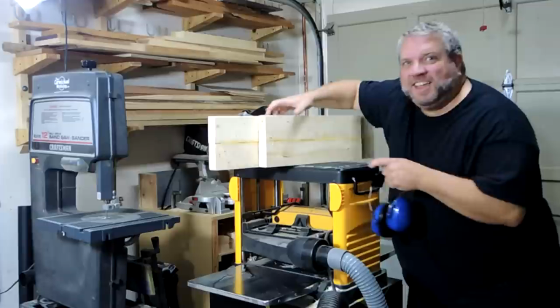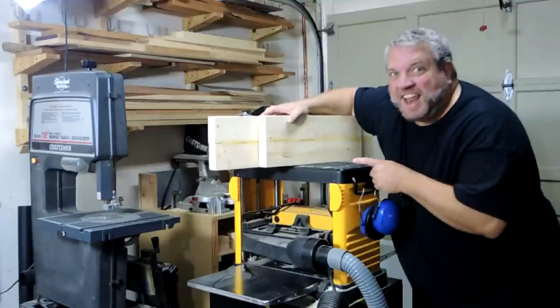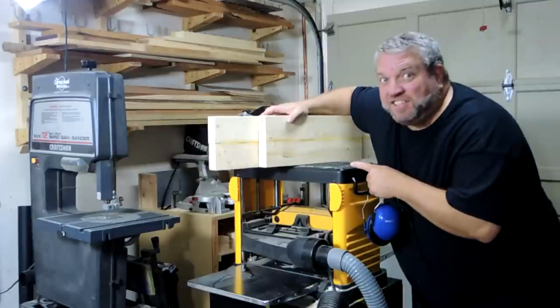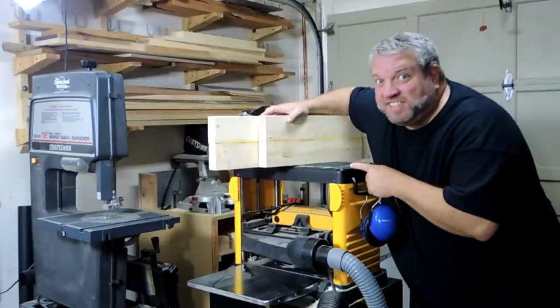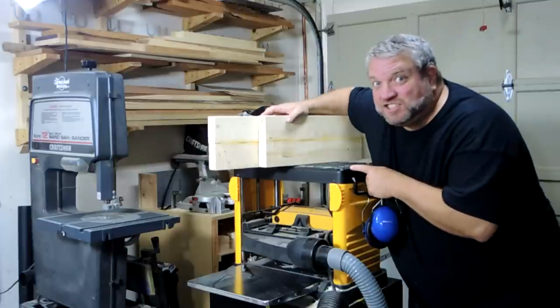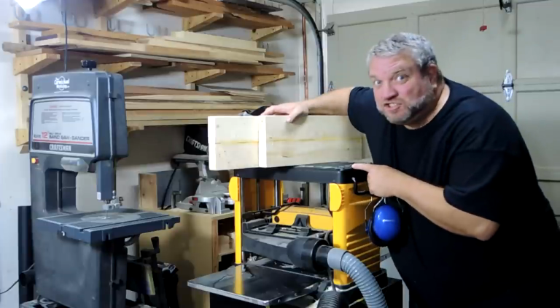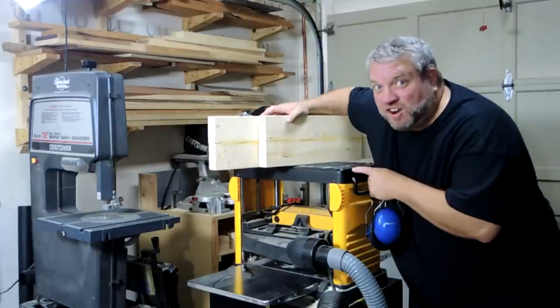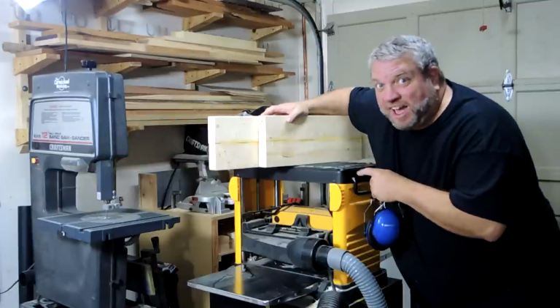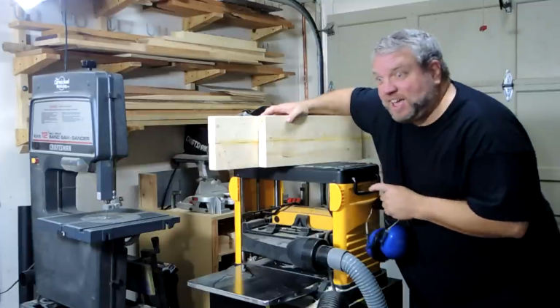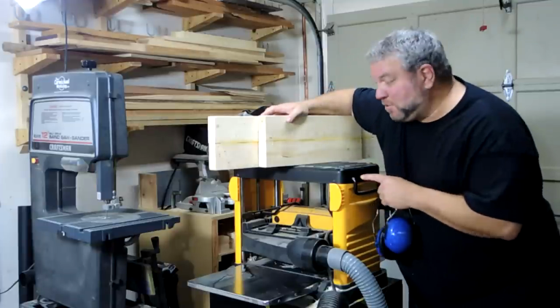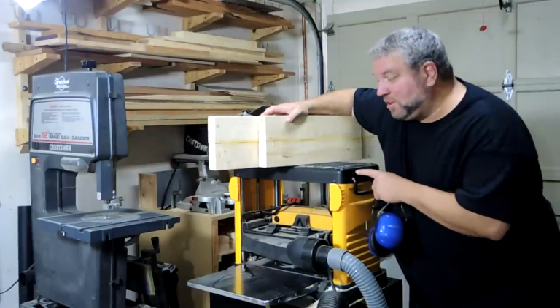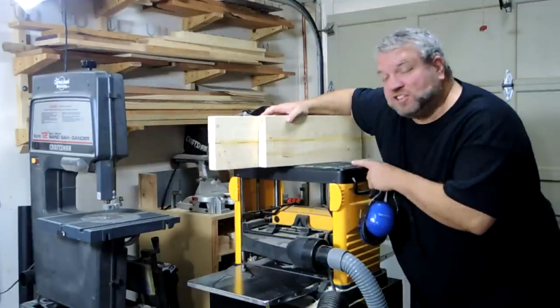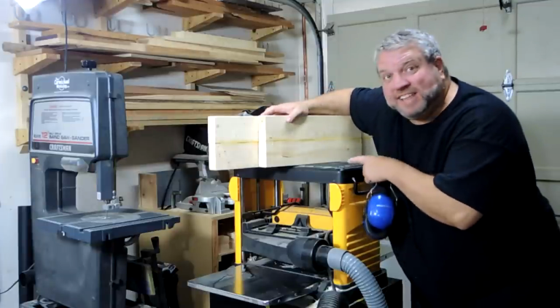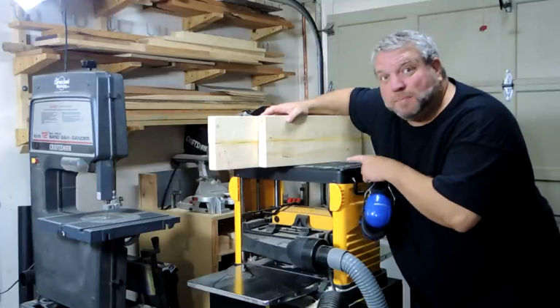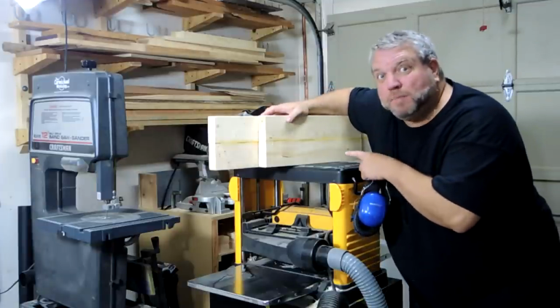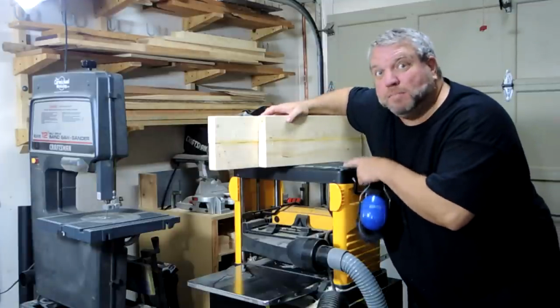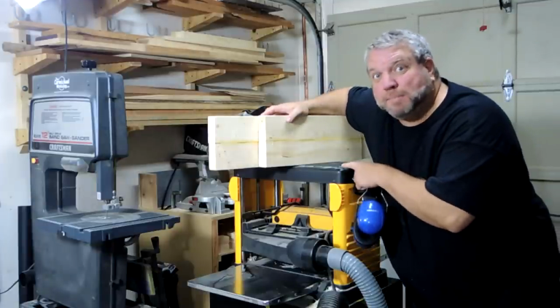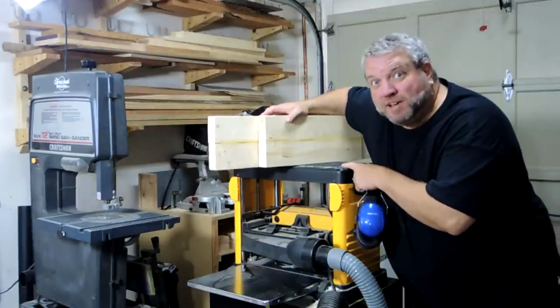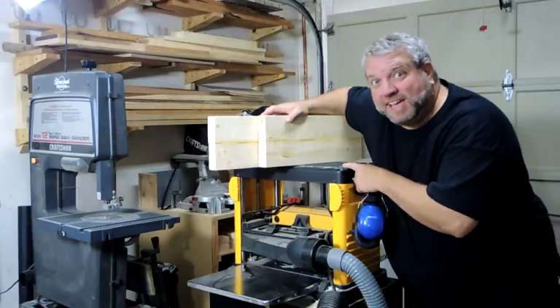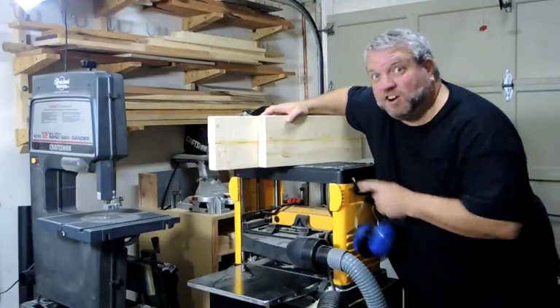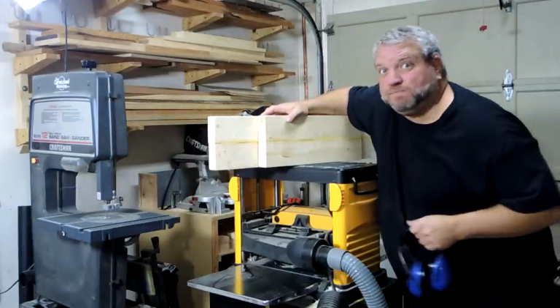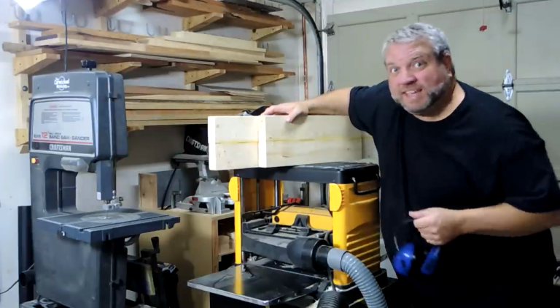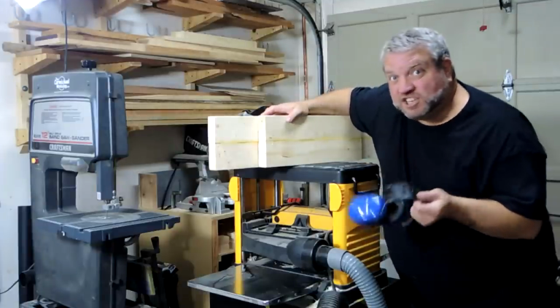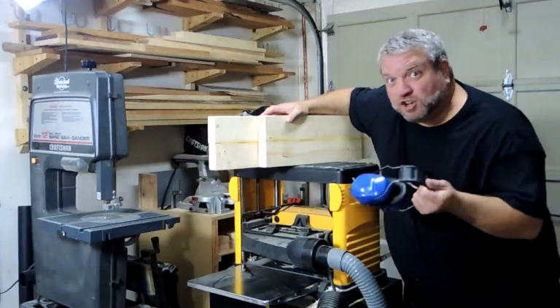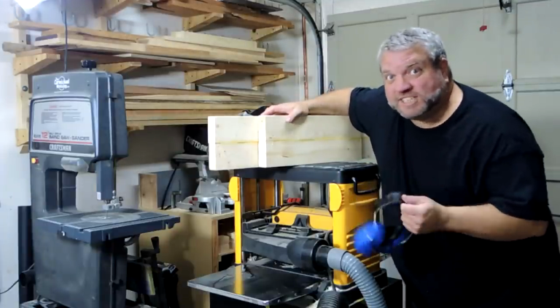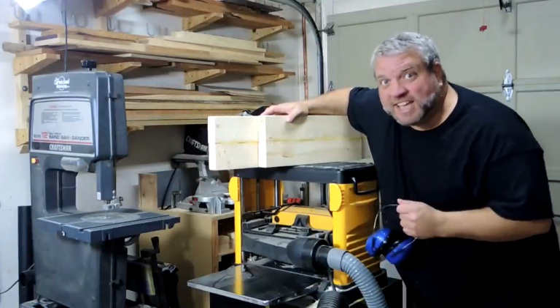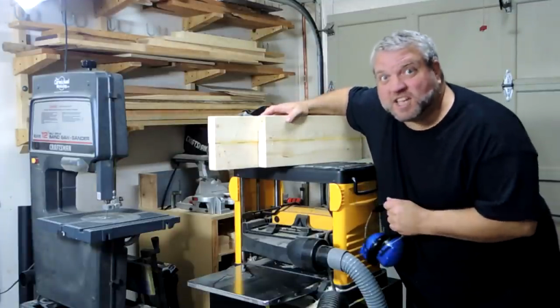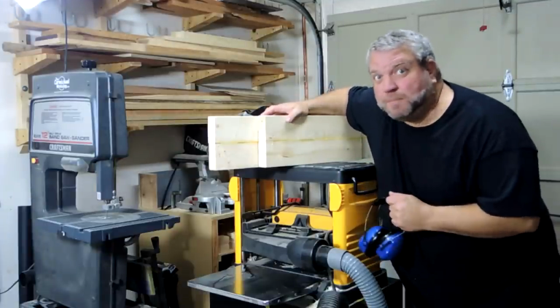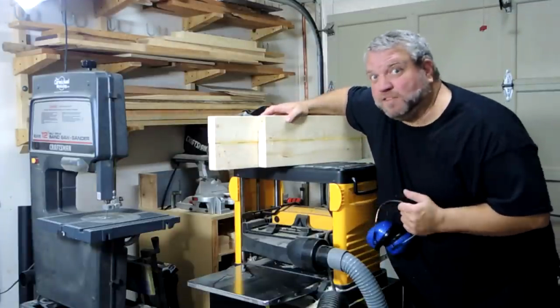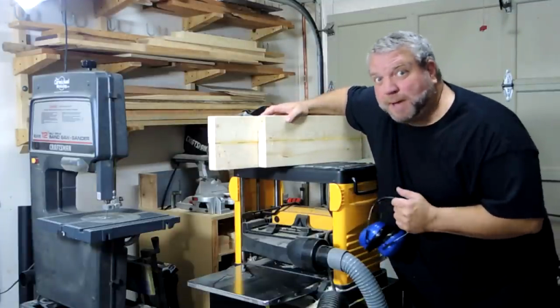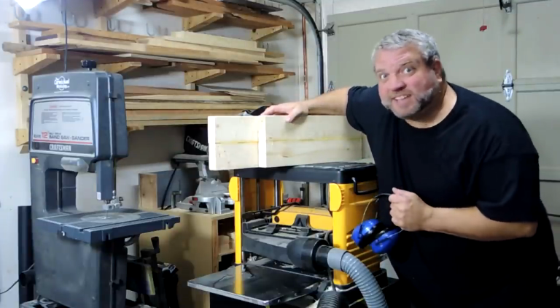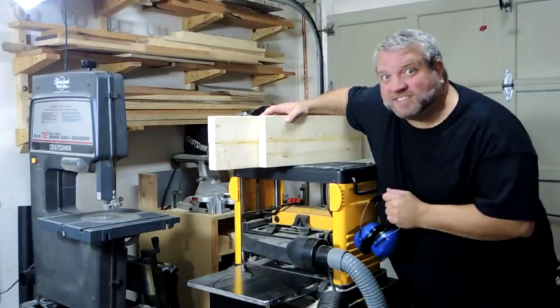Now that these are dry I'm going to clean them up with my planer. It should only take a couple of passes.